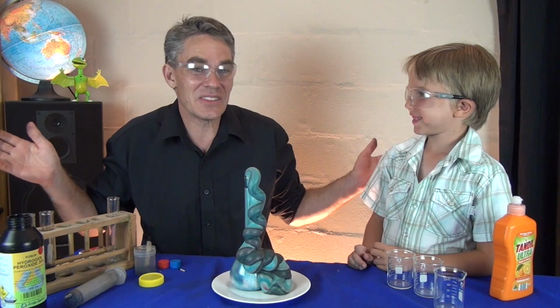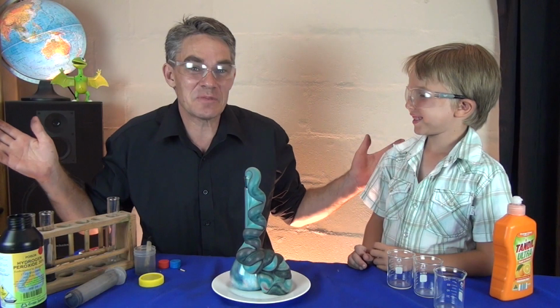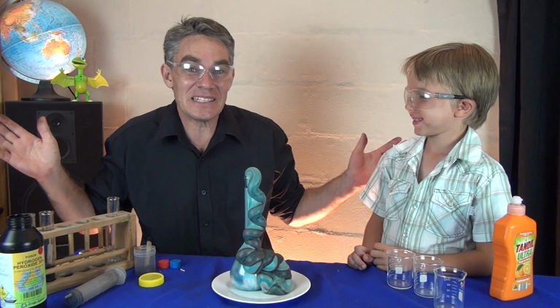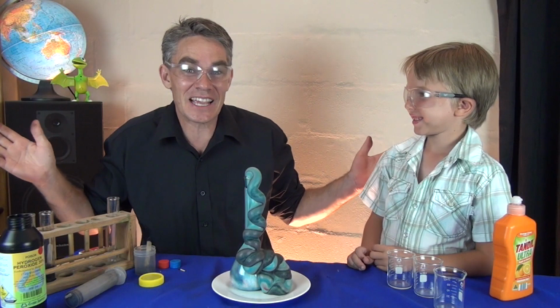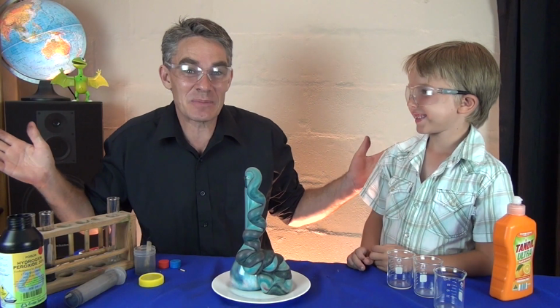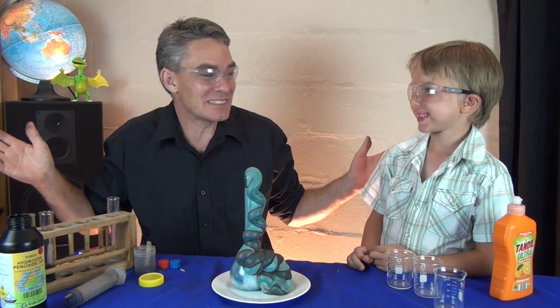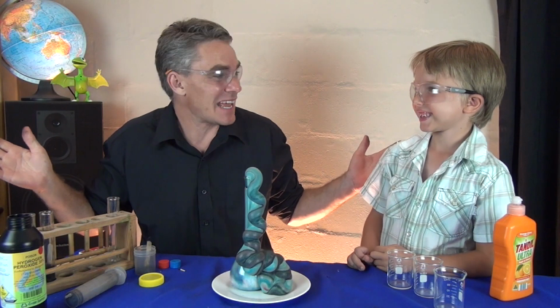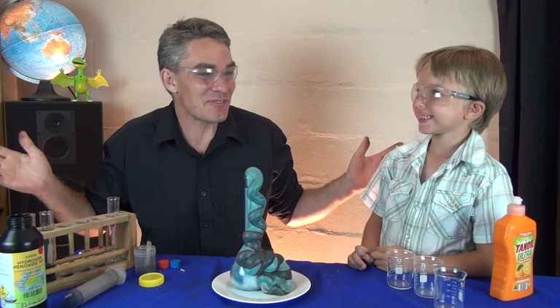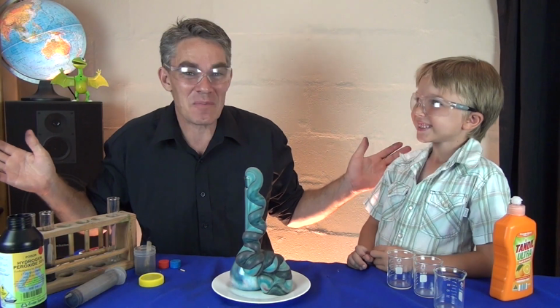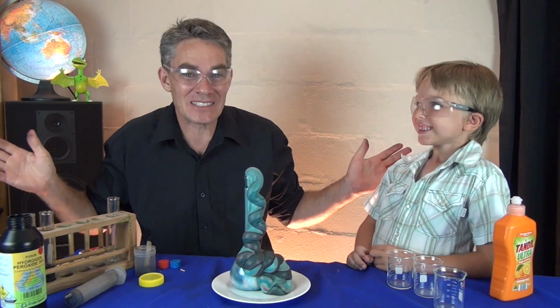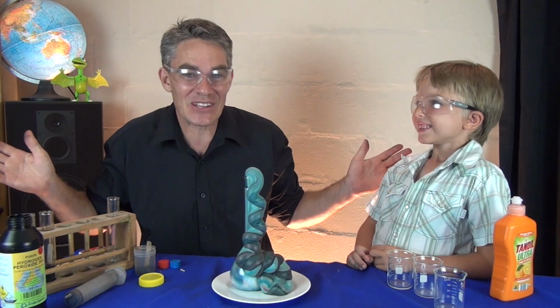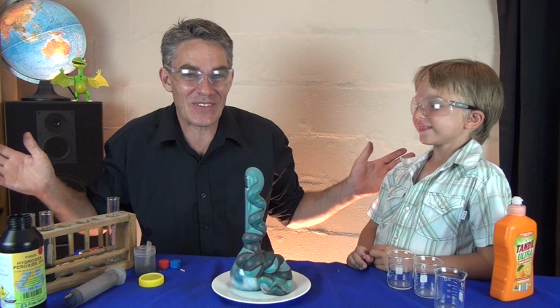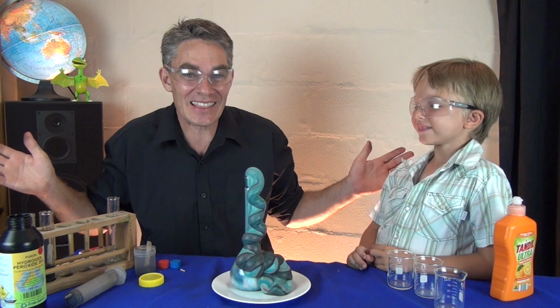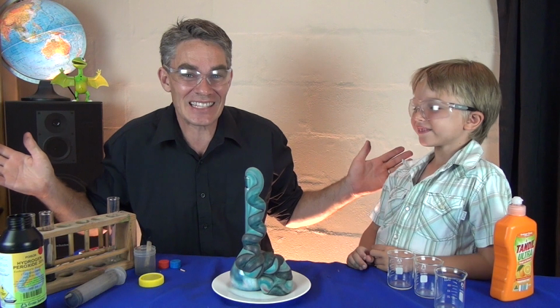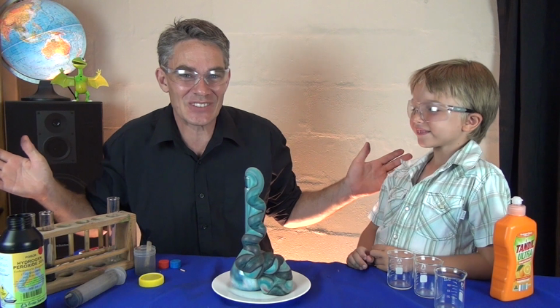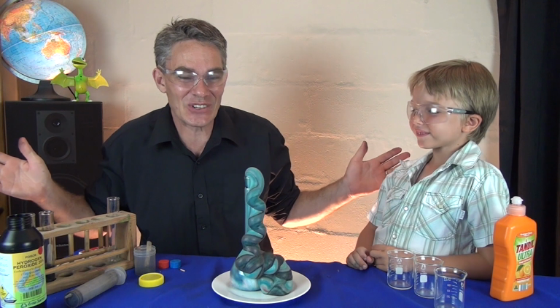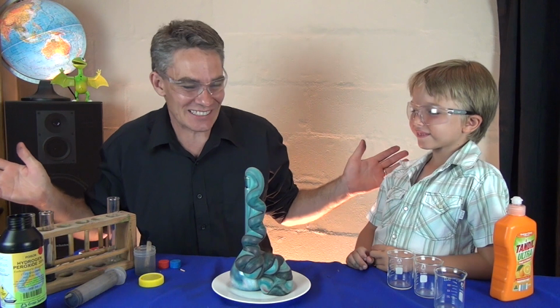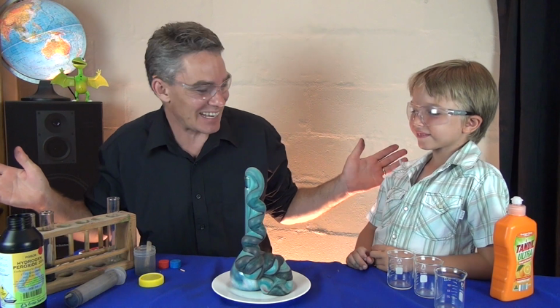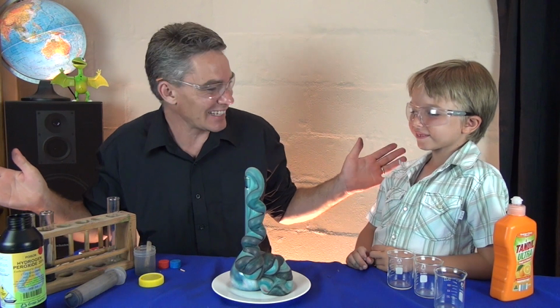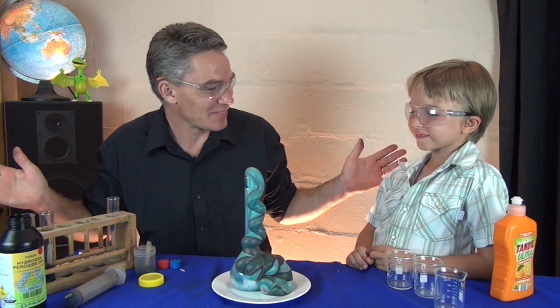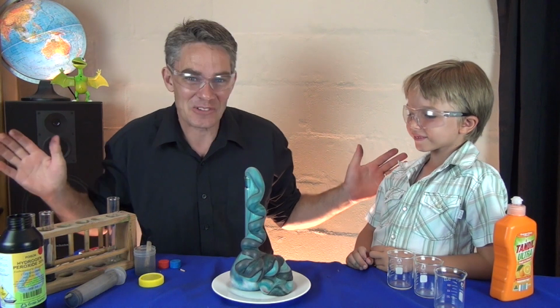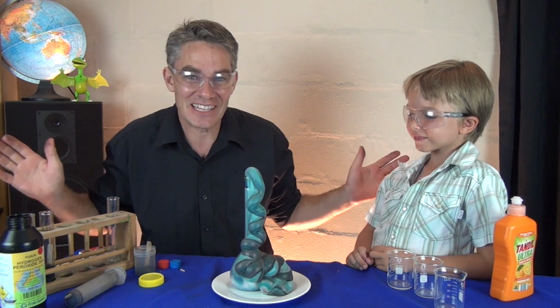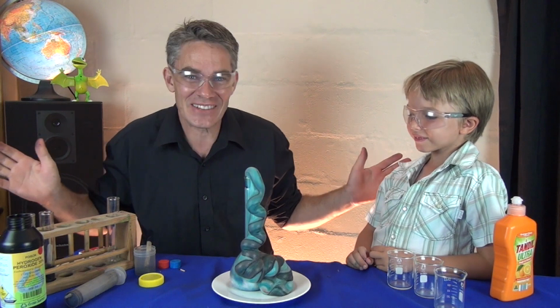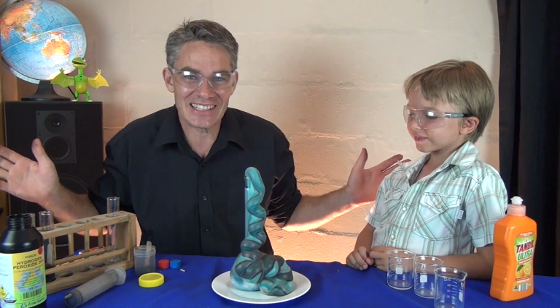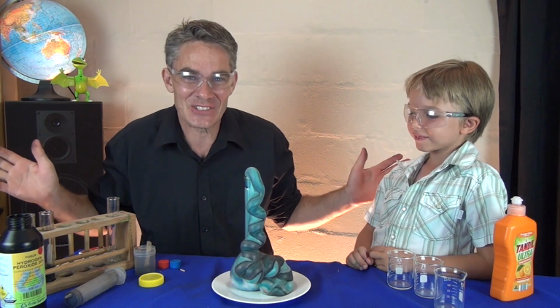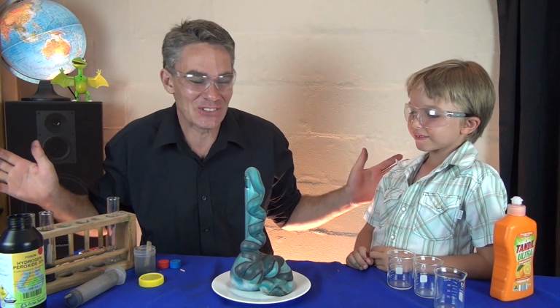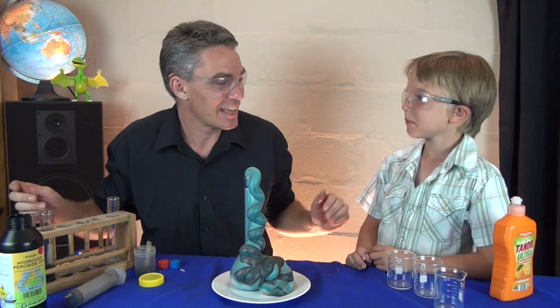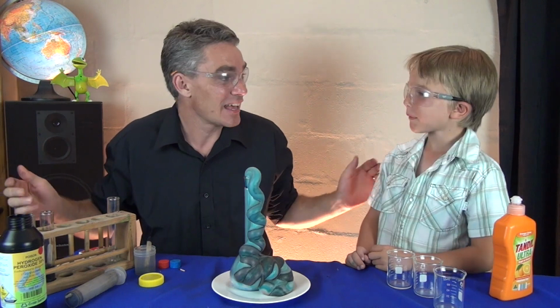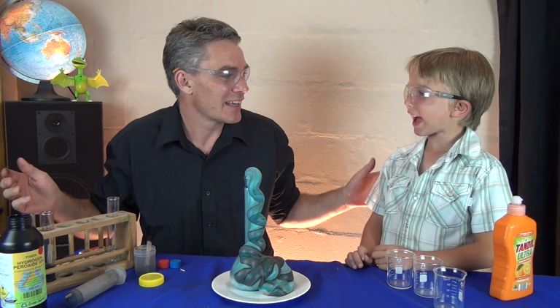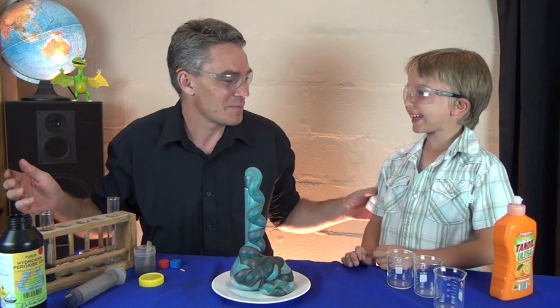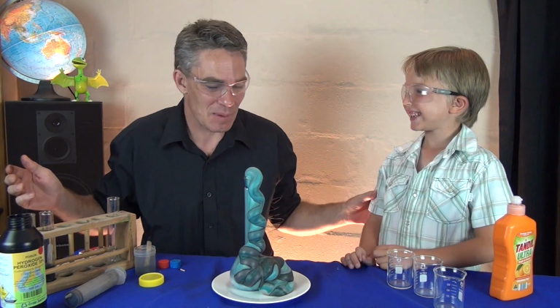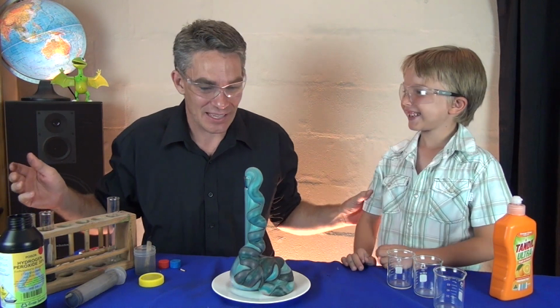Well, this has been Jacob and Sam from Make Science Fun. Thanks for joining us today. We'll see you again soon. Bye bye. Bye bye.